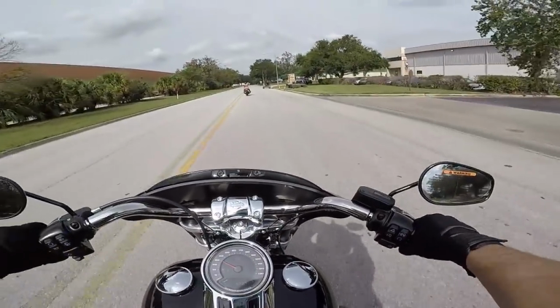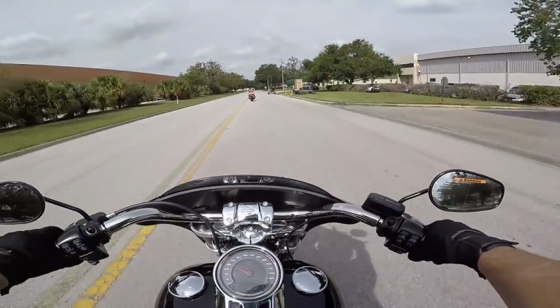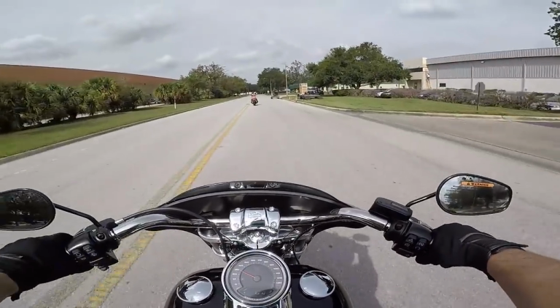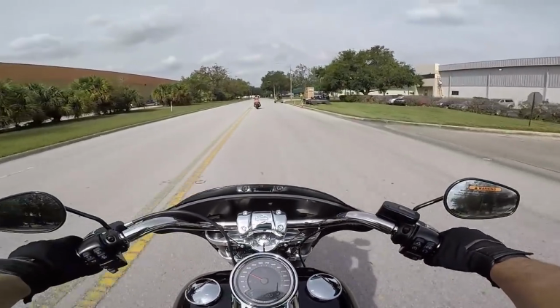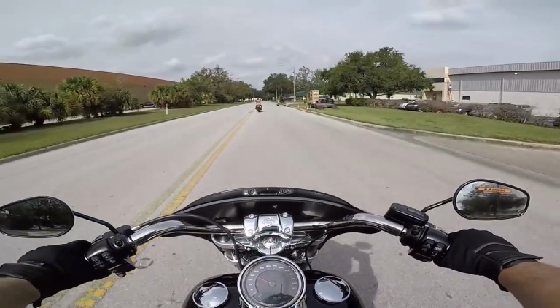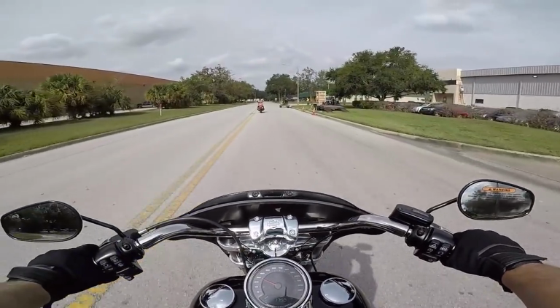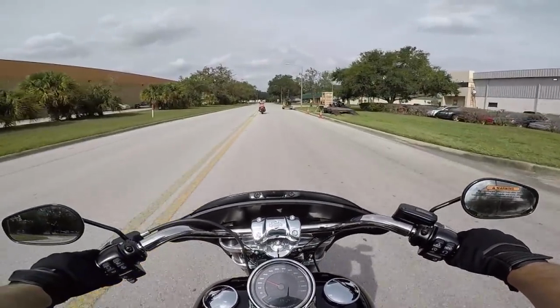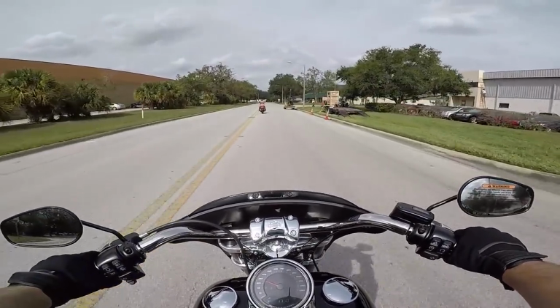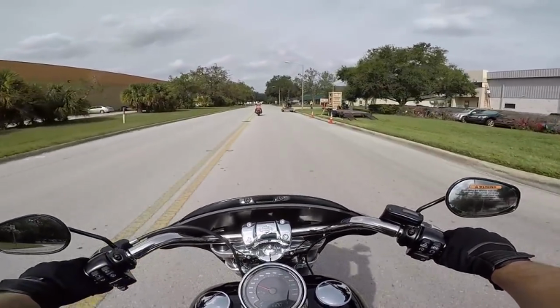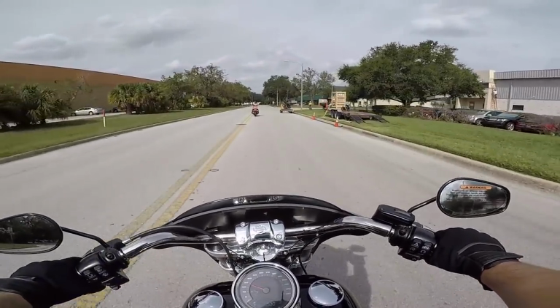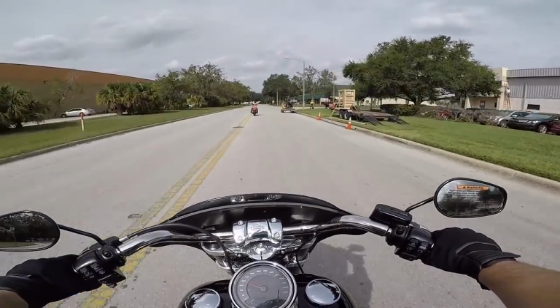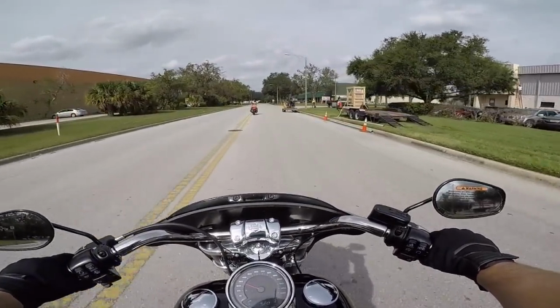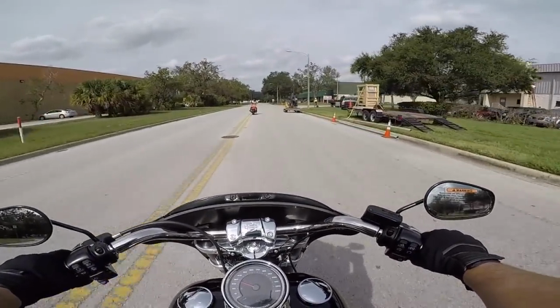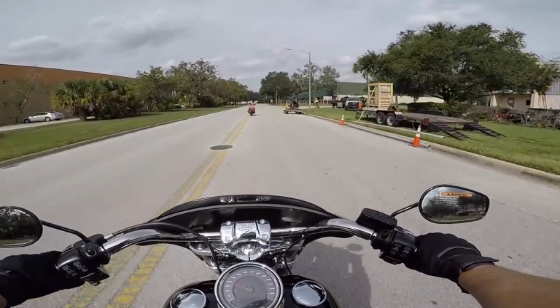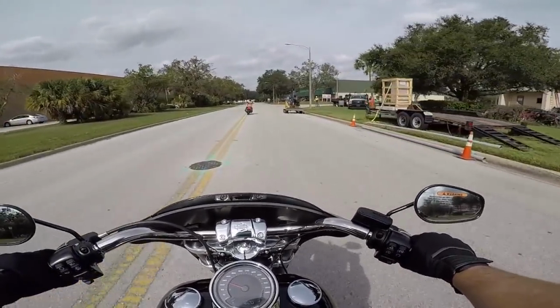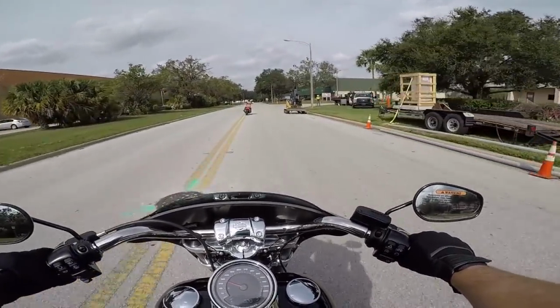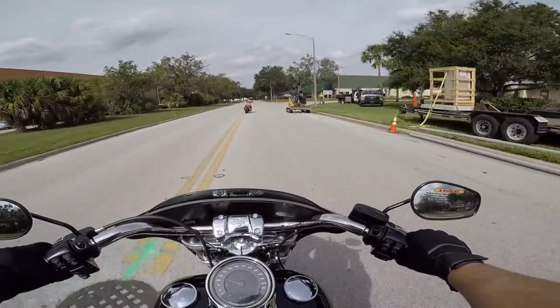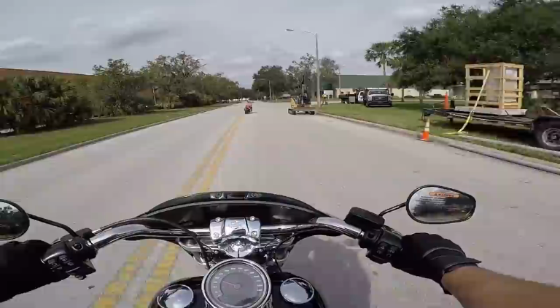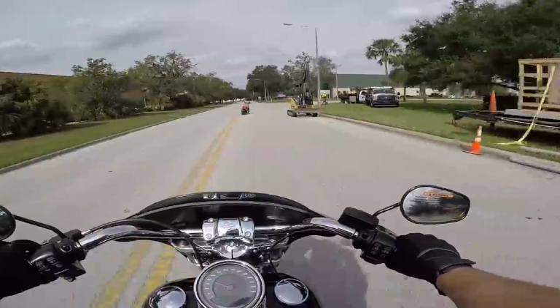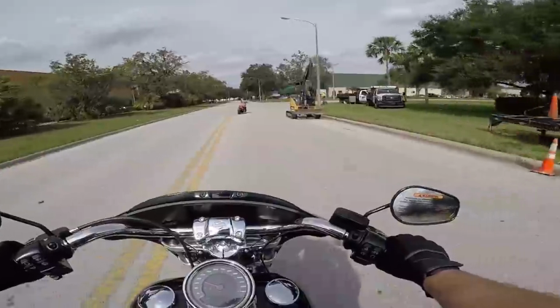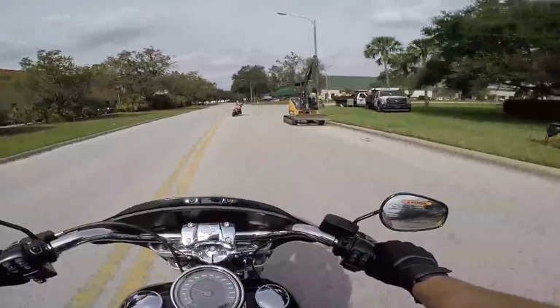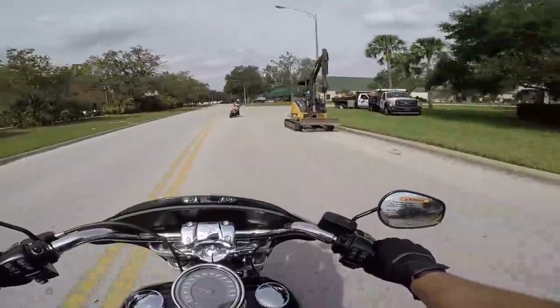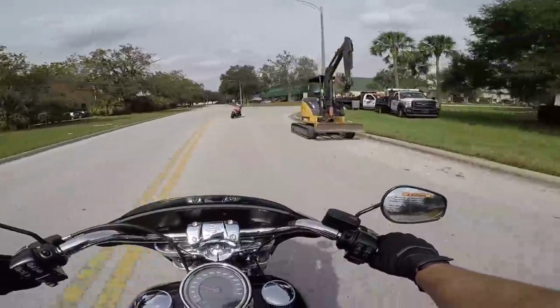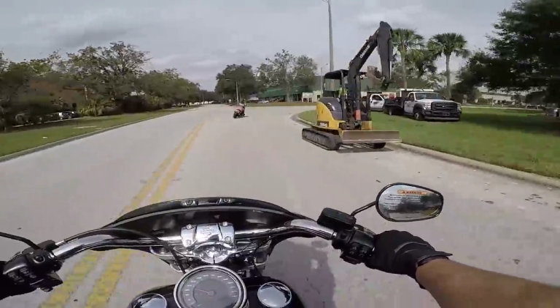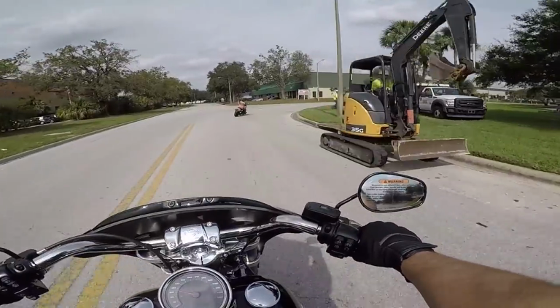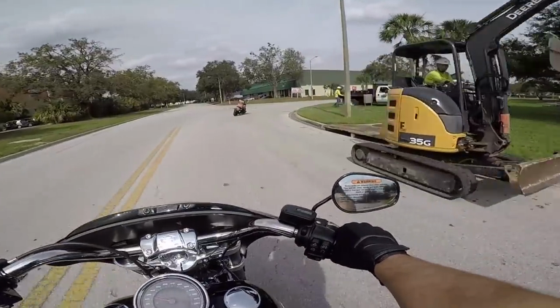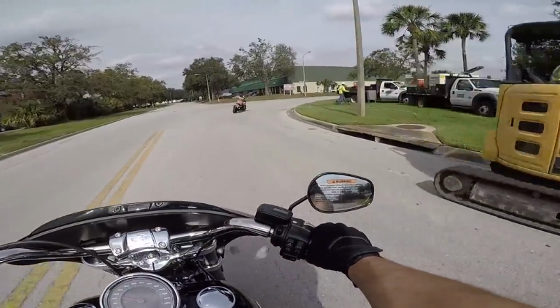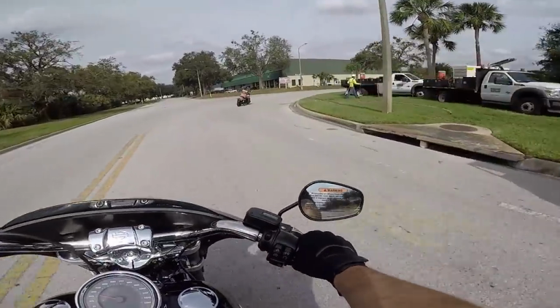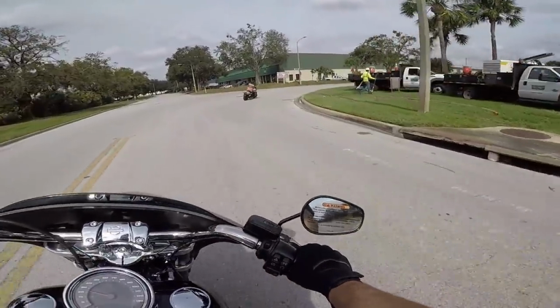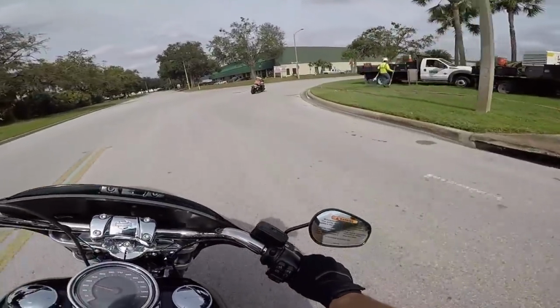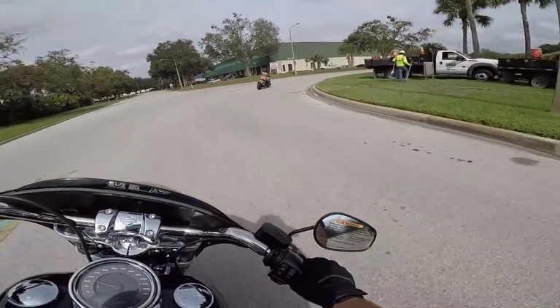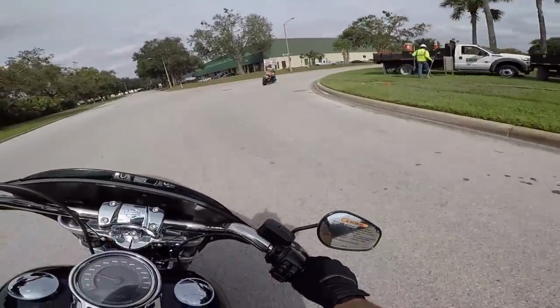I'm just really impressed with the new lean clearance of the new 2018 Harleys. Even with the forwards, even with the bikes that have the mids — the lean angle is awesome.